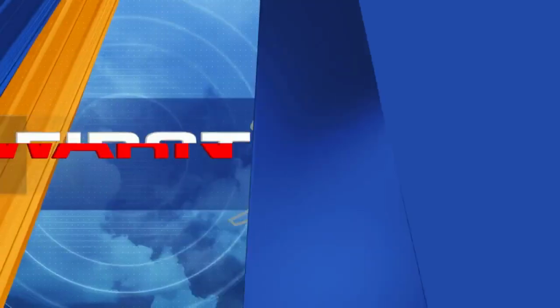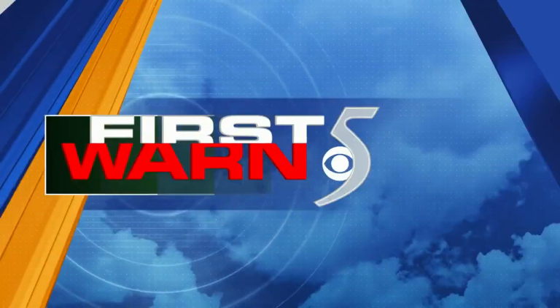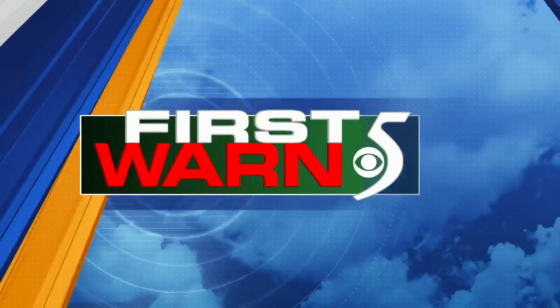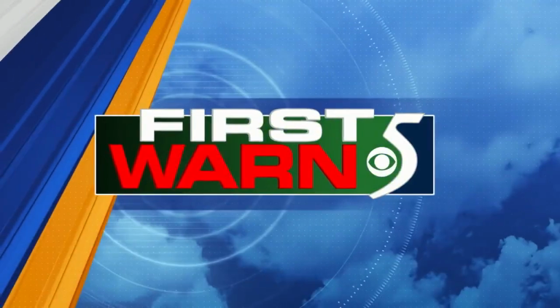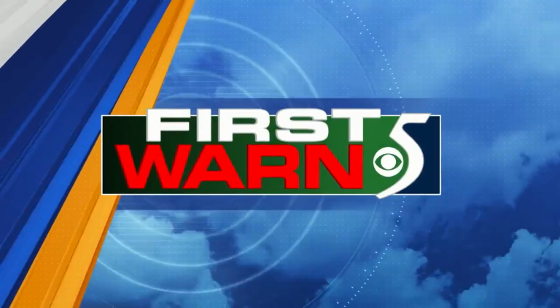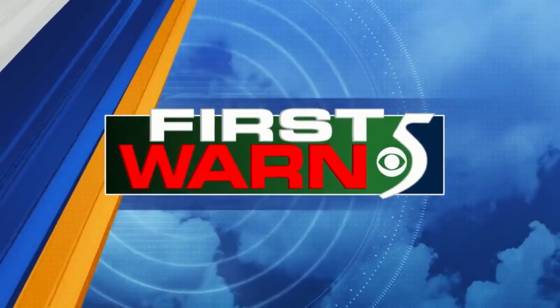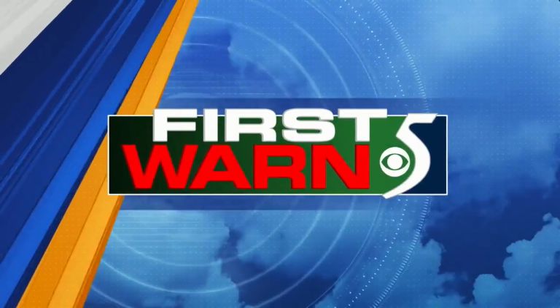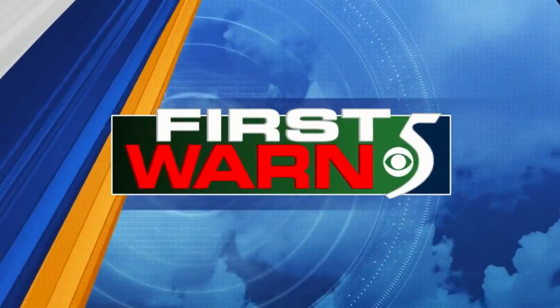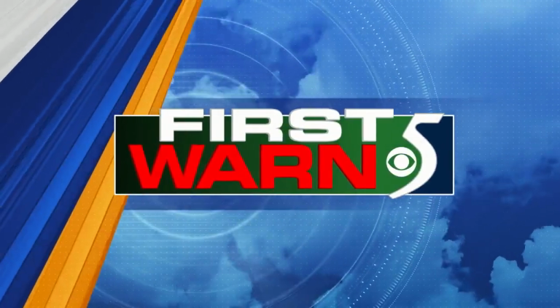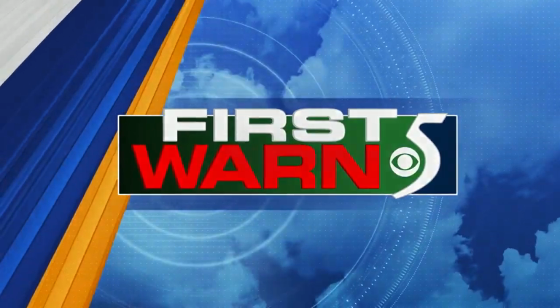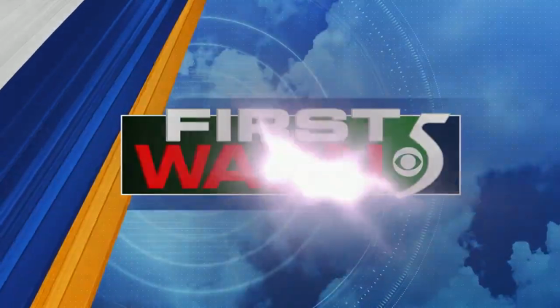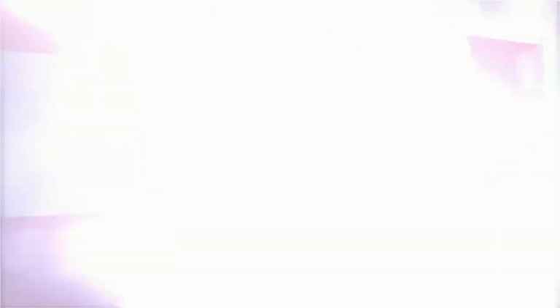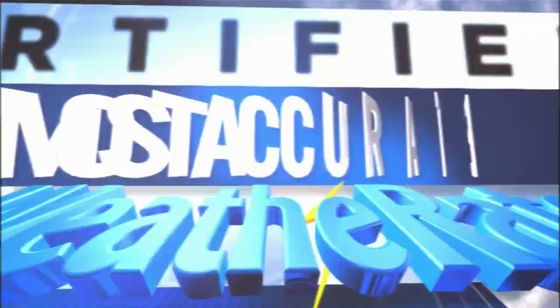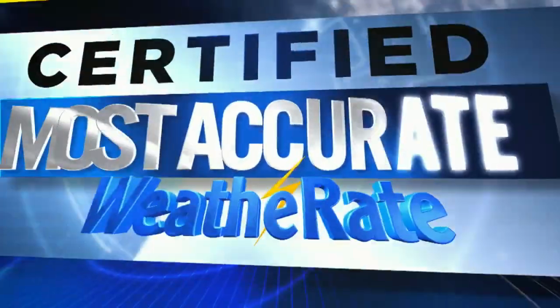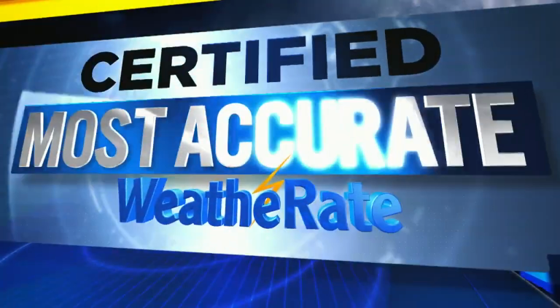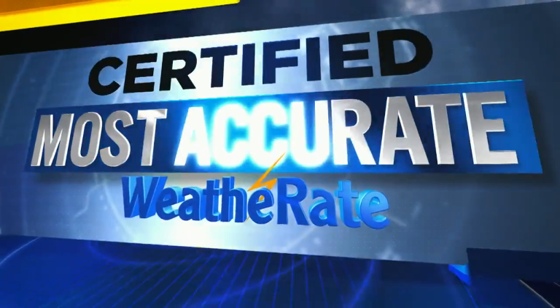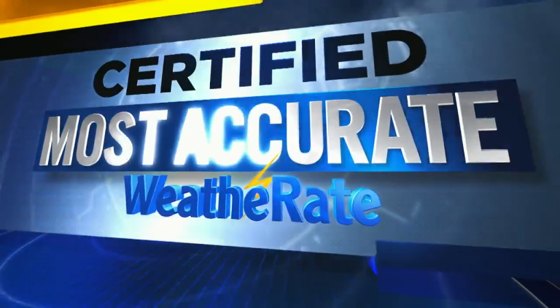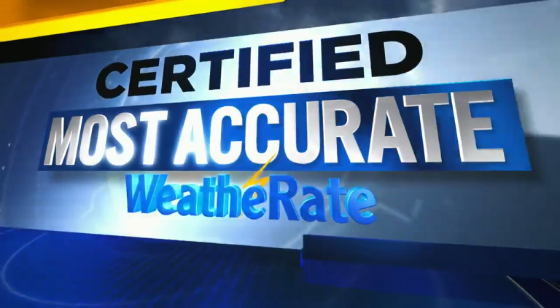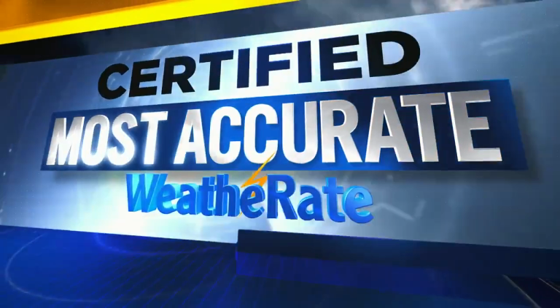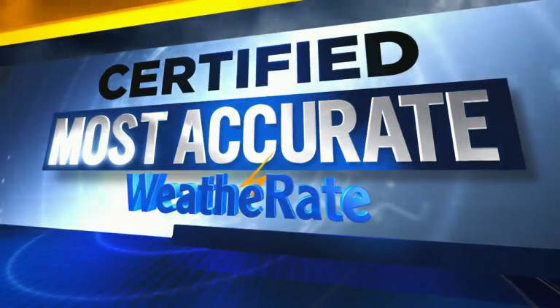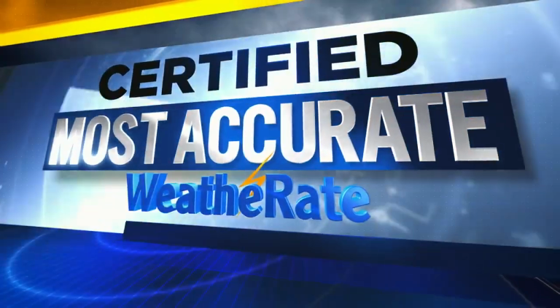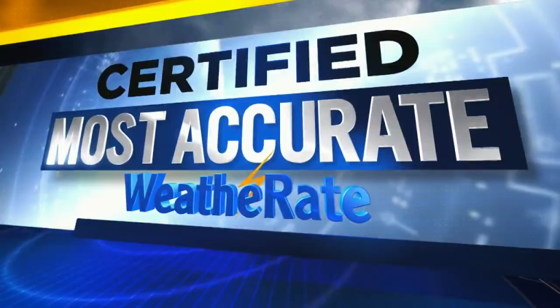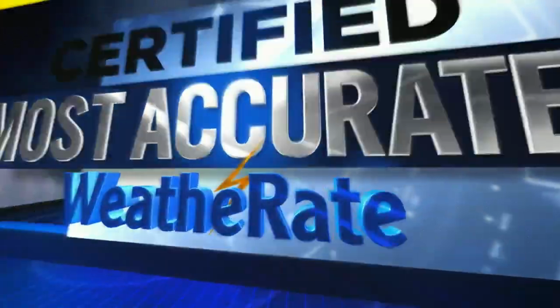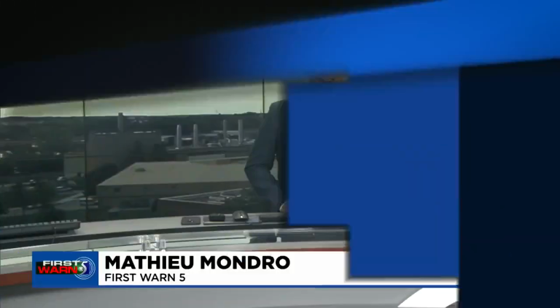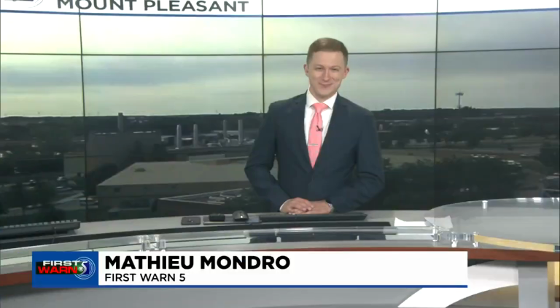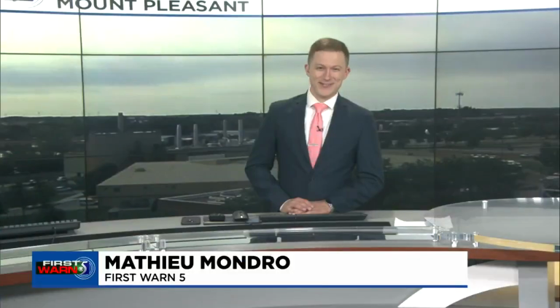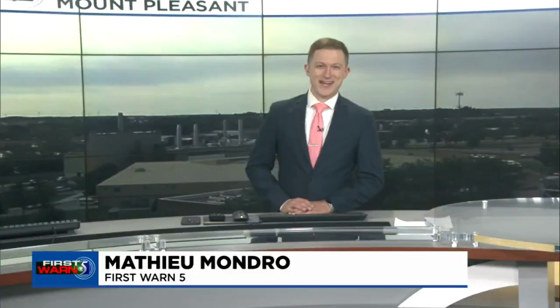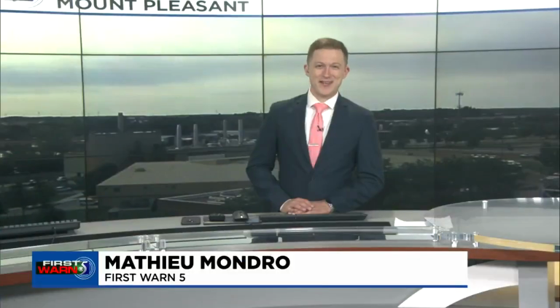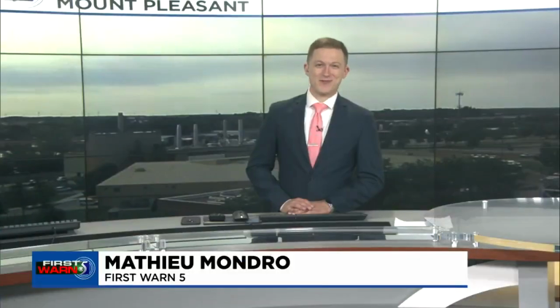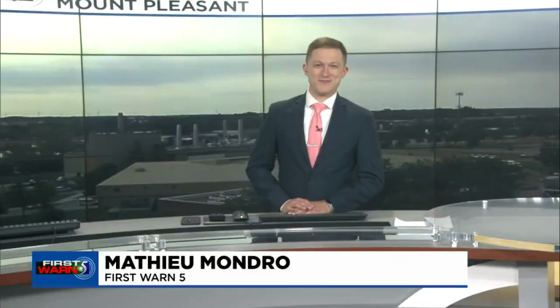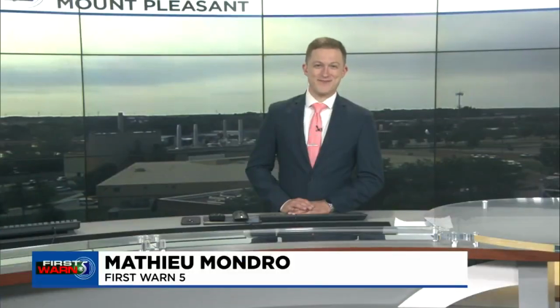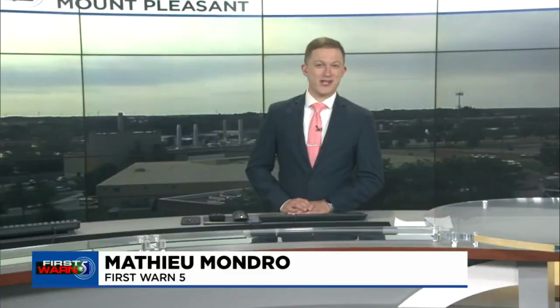And now your First One-Five forecast, certified most accurate by Weather Rate. Well, a good Saturday morning, mid-Michigan.